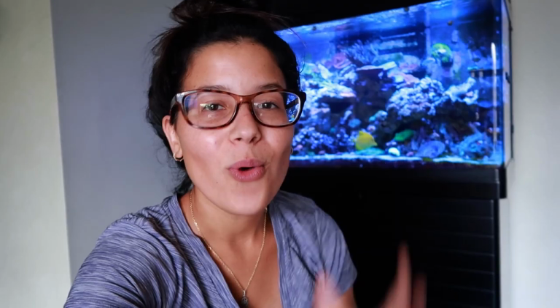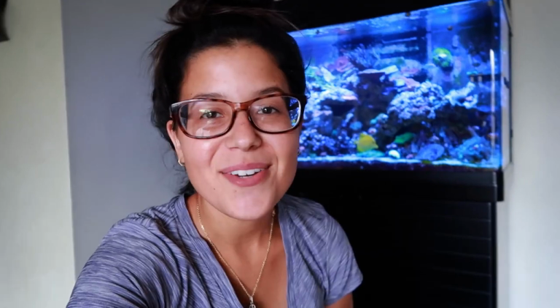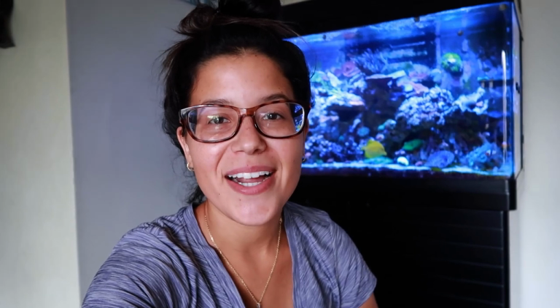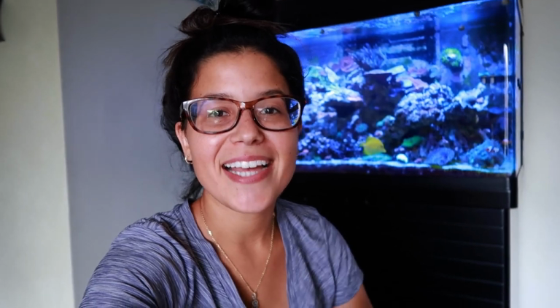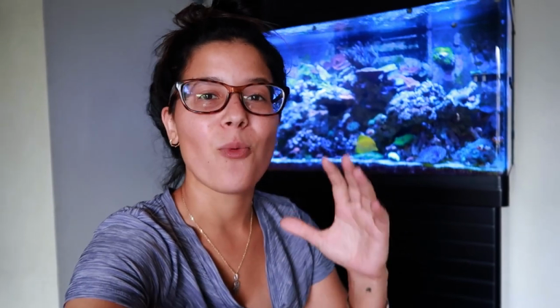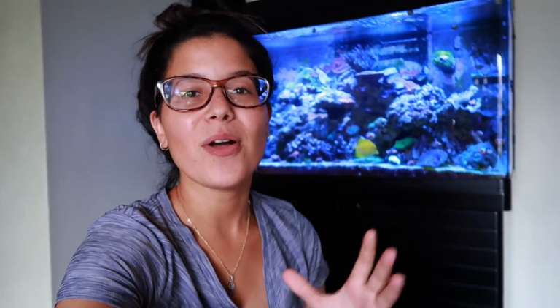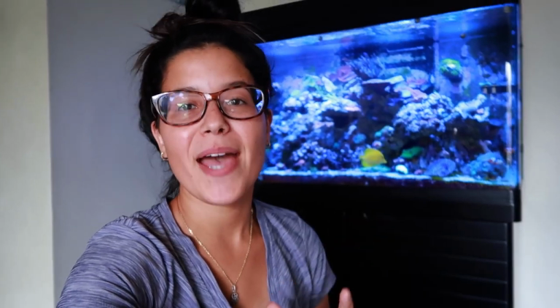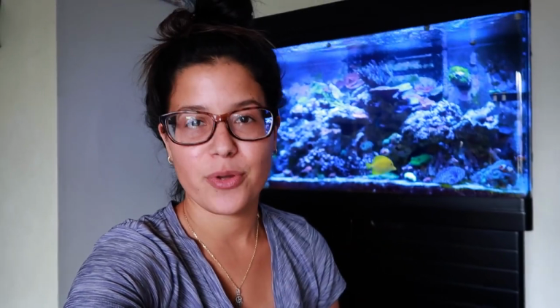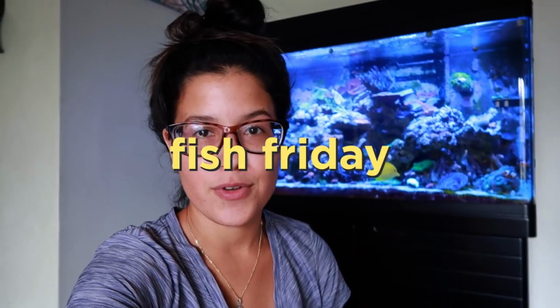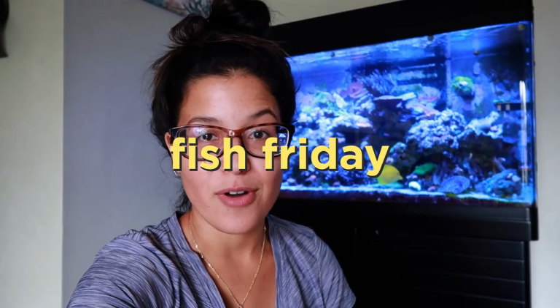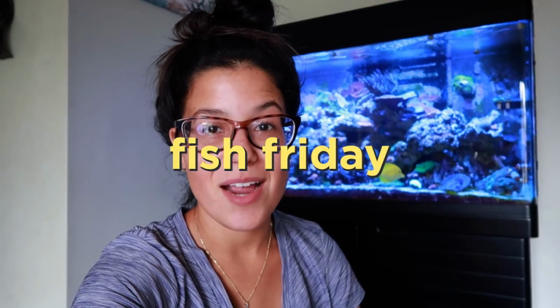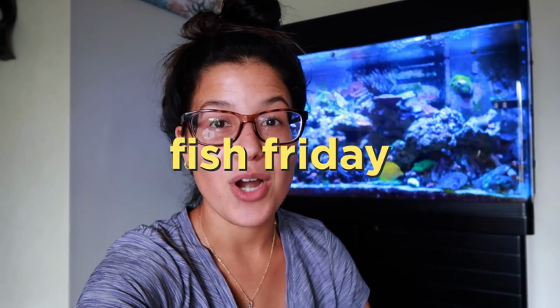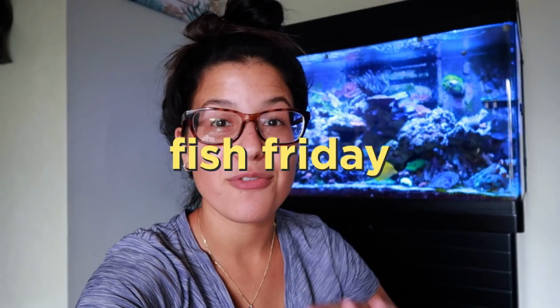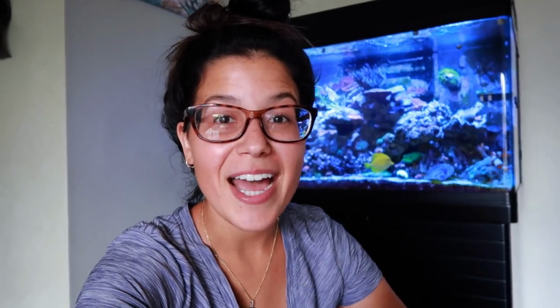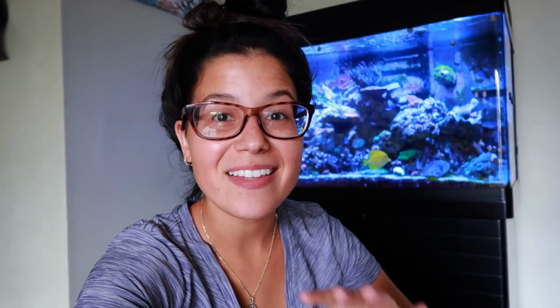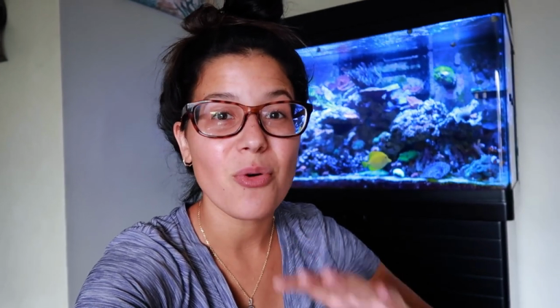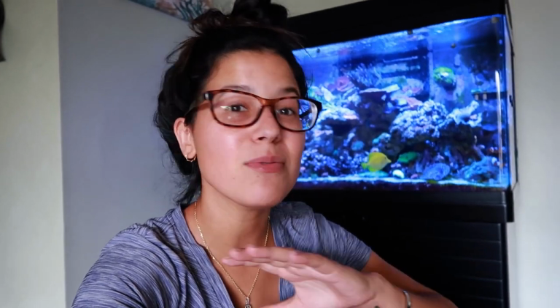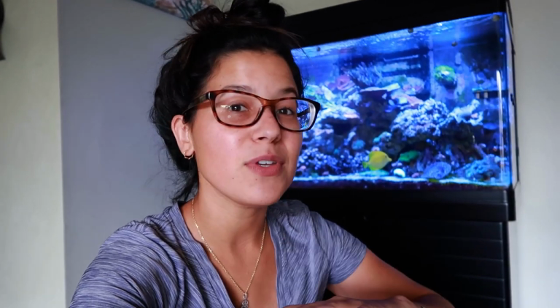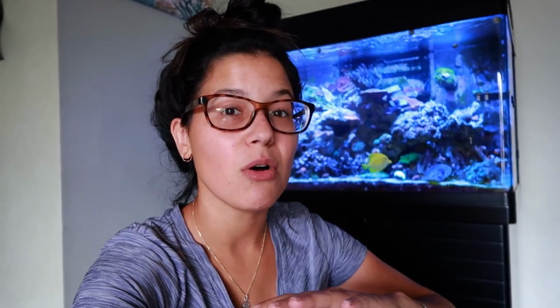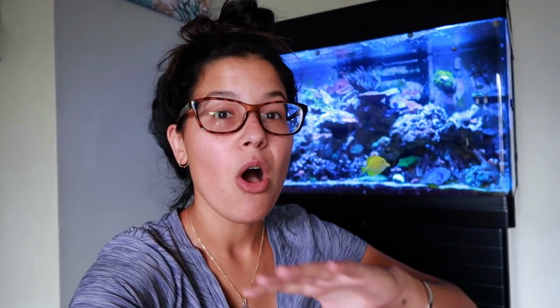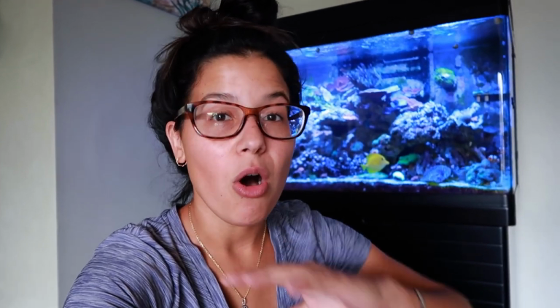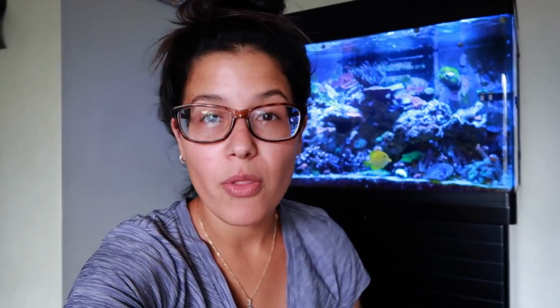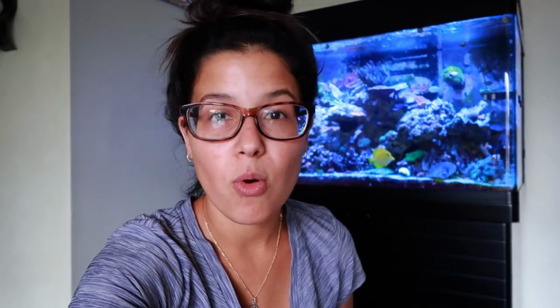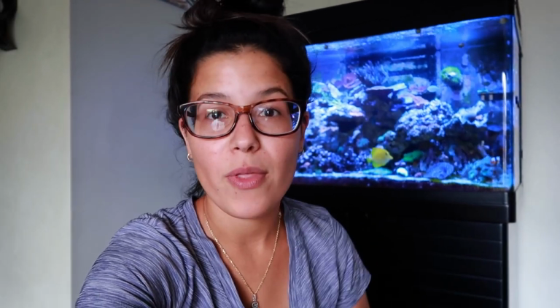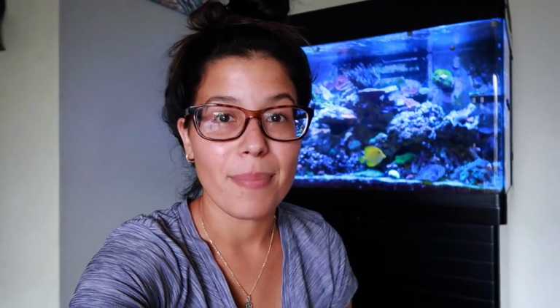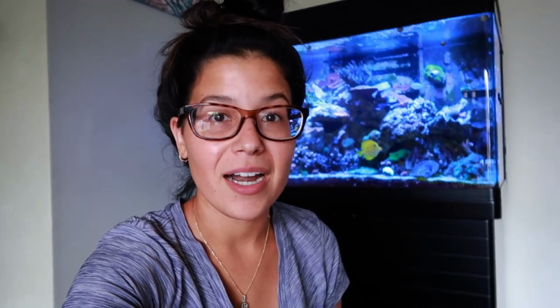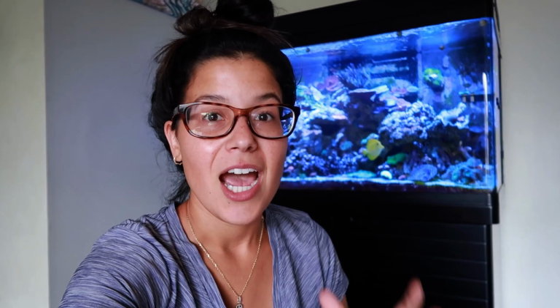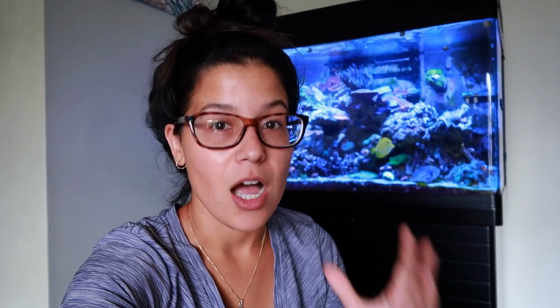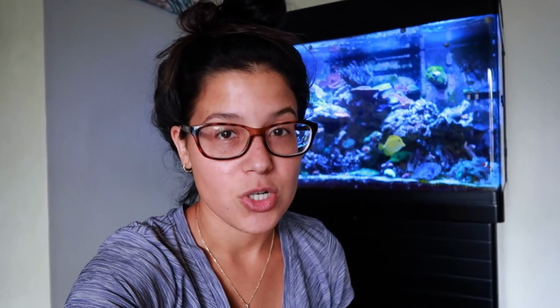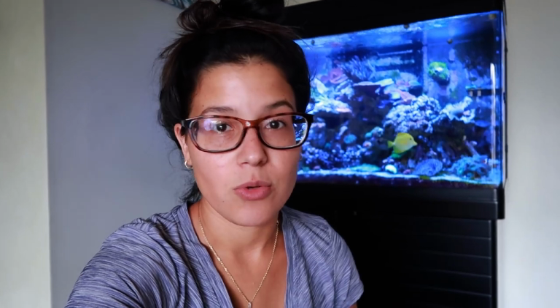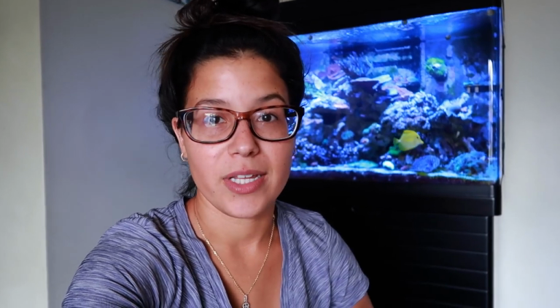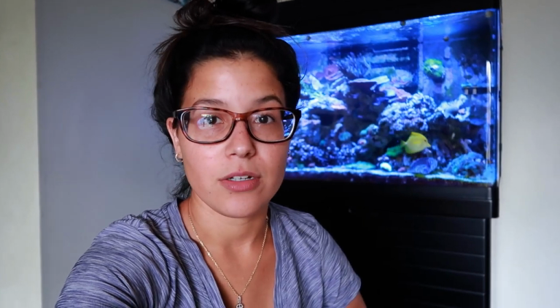What's going on, guys? Welcome back to another Fish Friday. We are finally going to reveal all the coral that I bought at Aquashella Orlando.